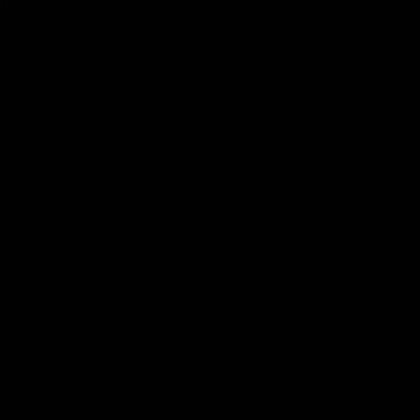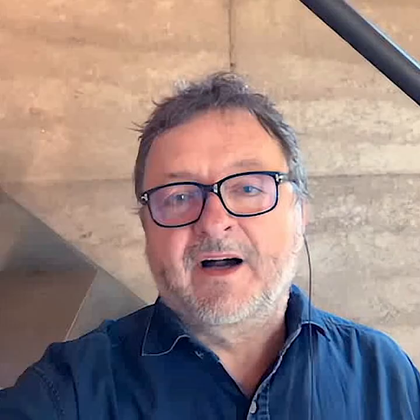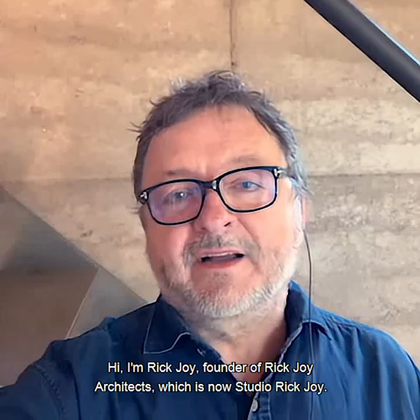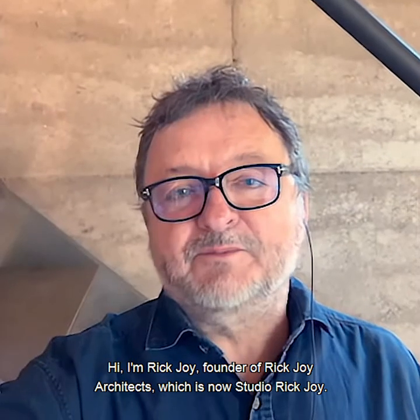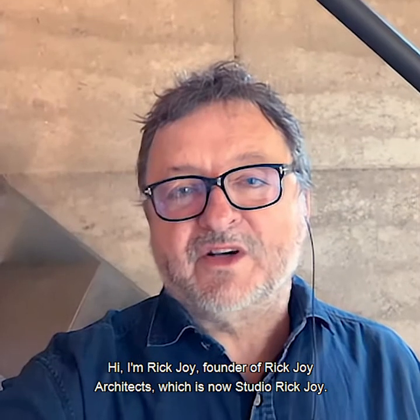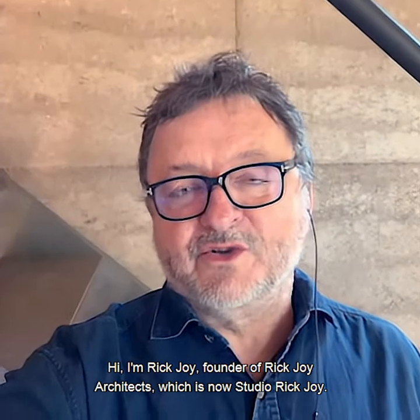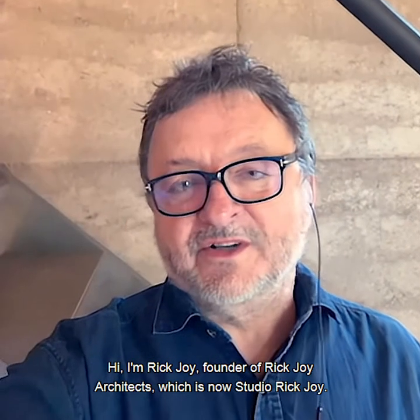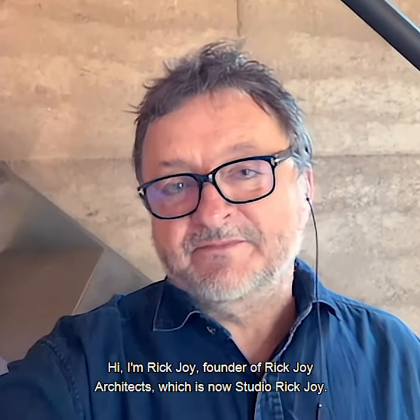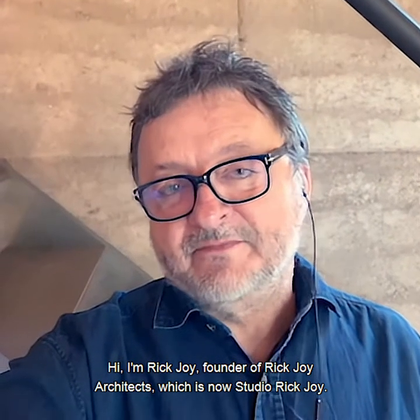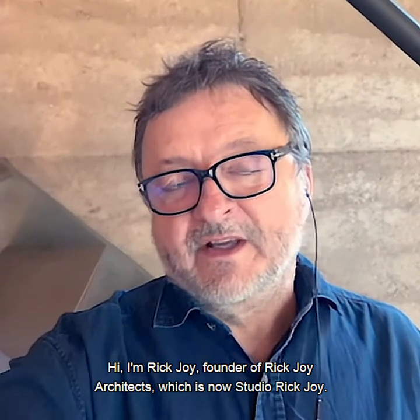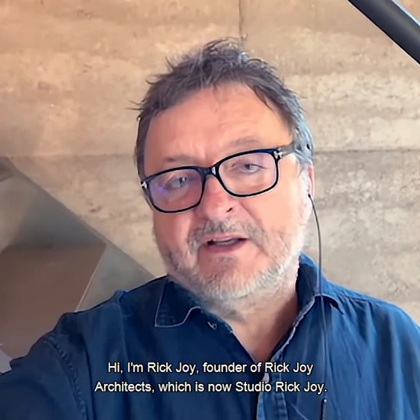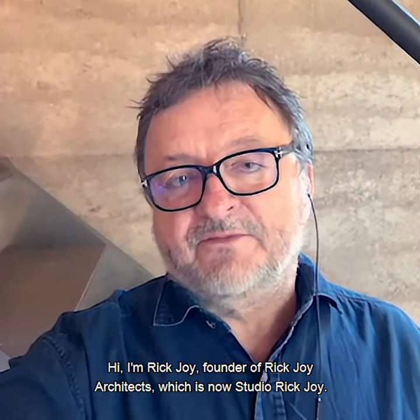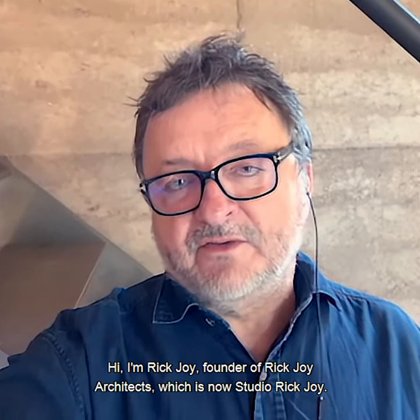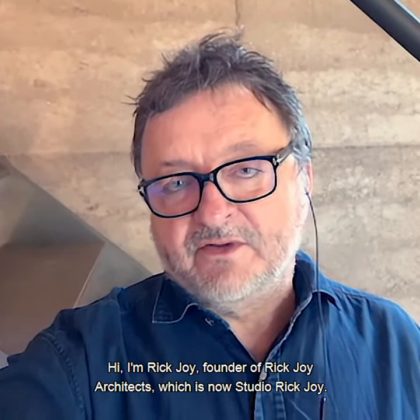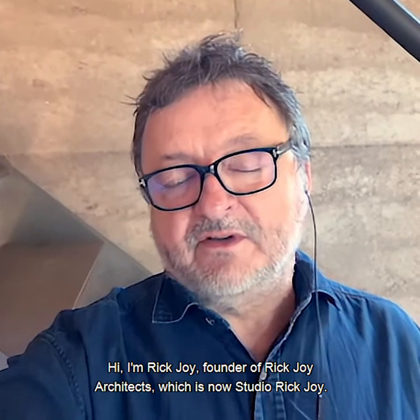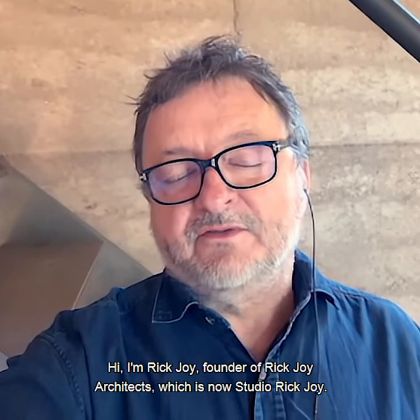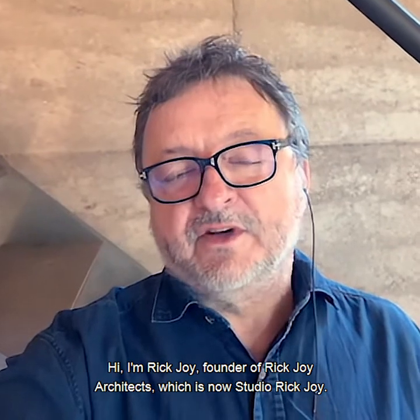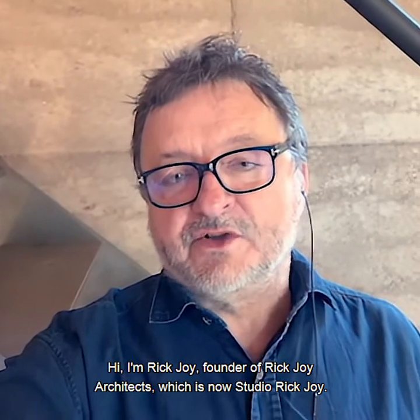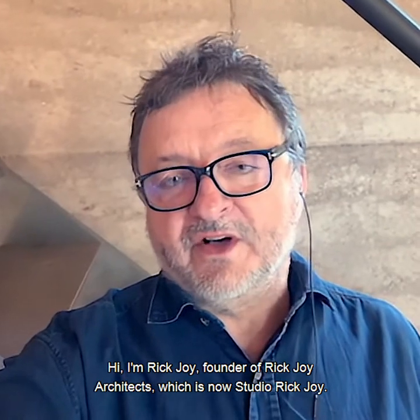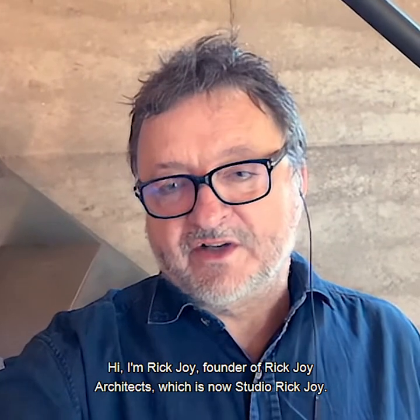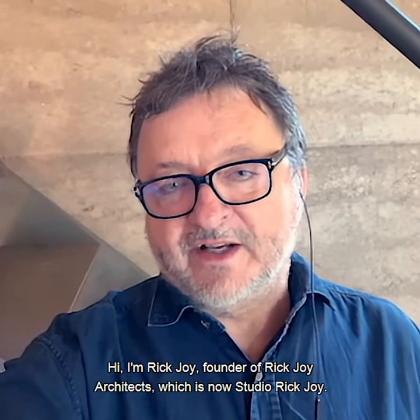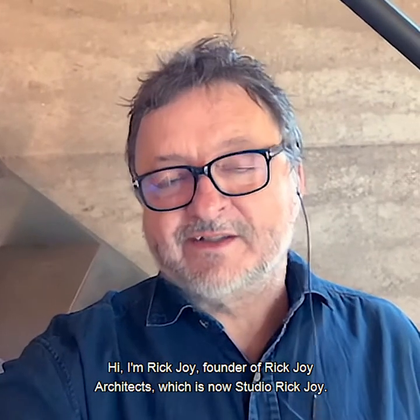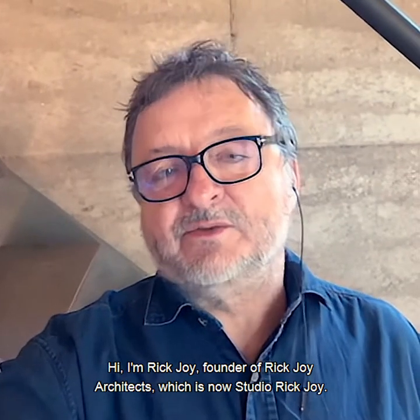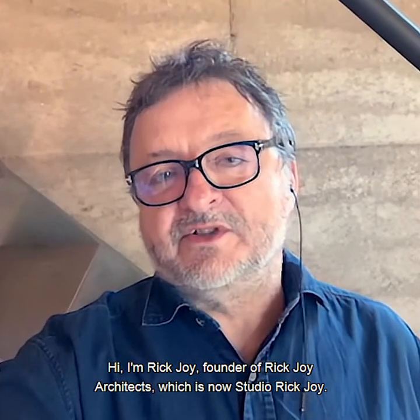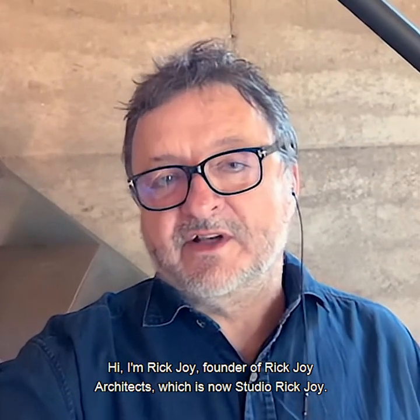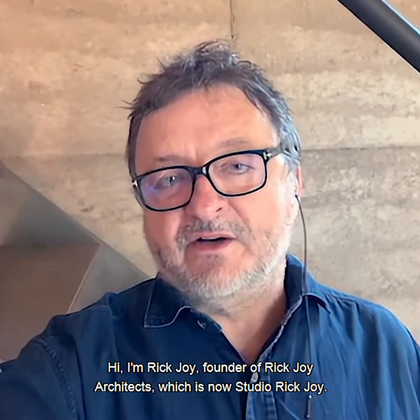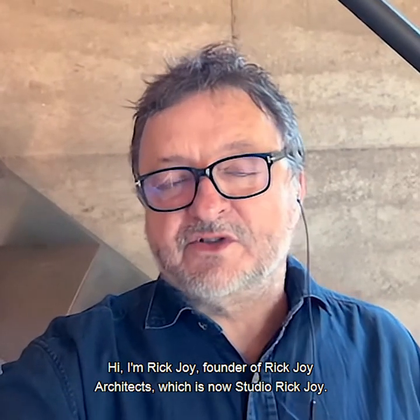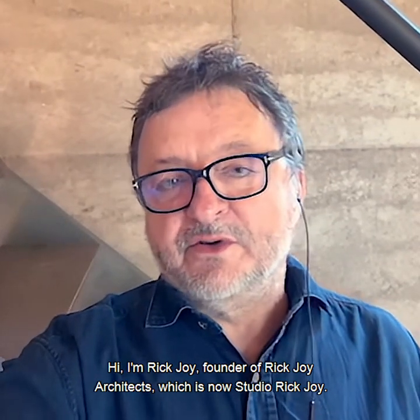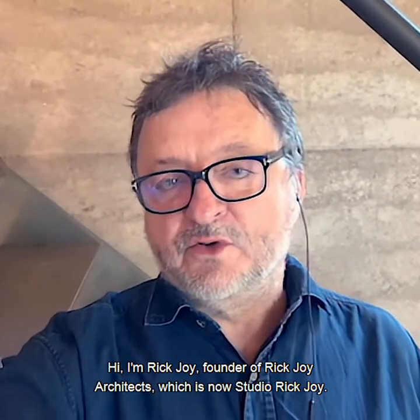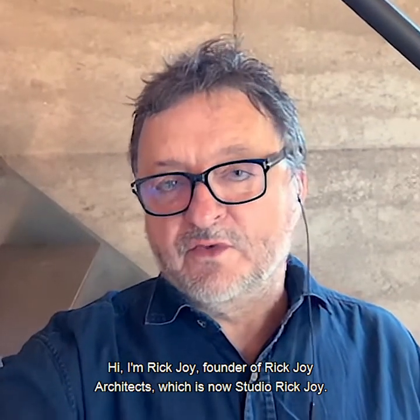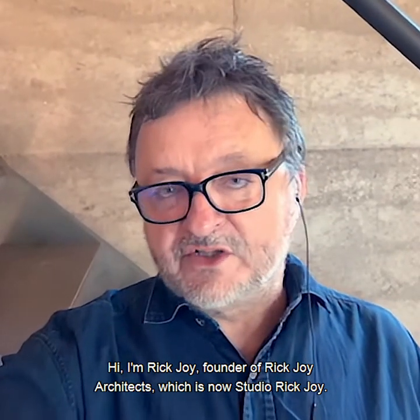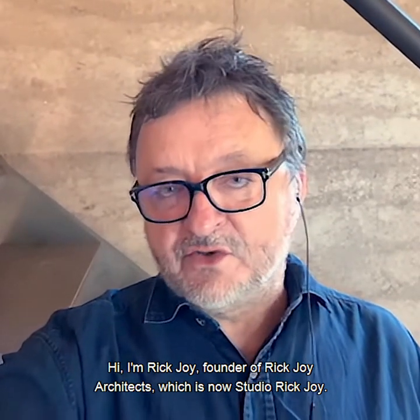Hi, I'm Rick Joy, founder of Rick Joy Architects, which is now Studio Rick Joy.